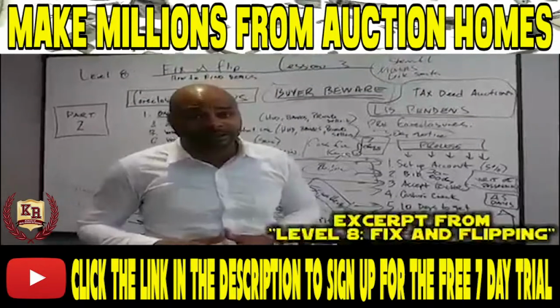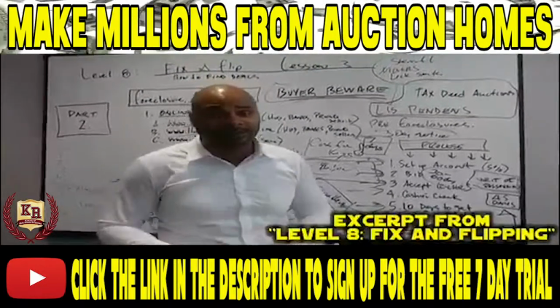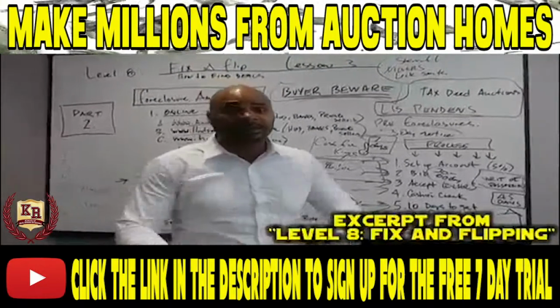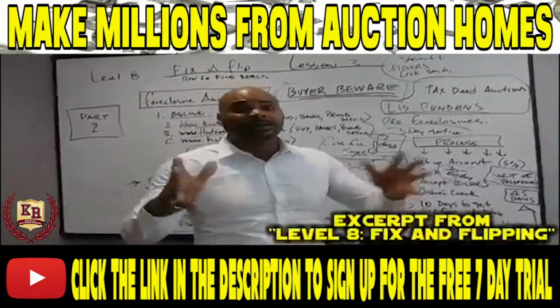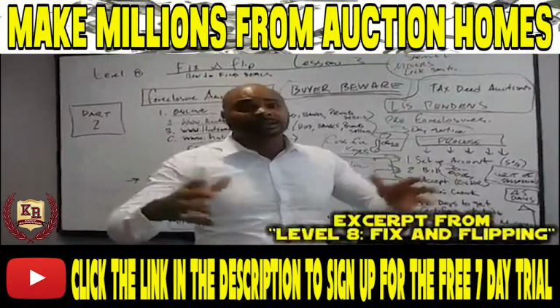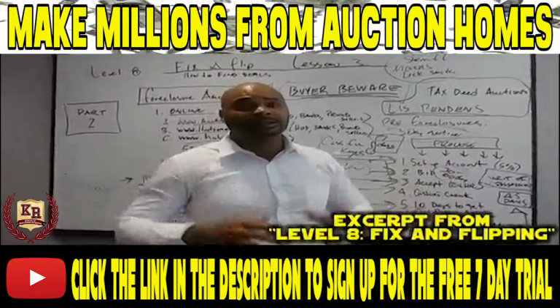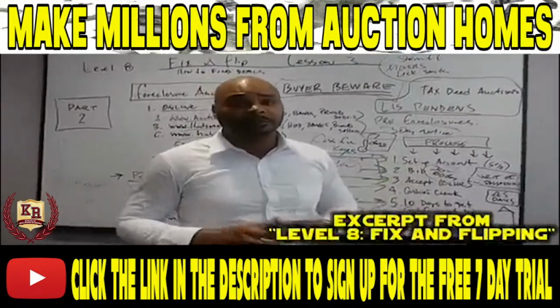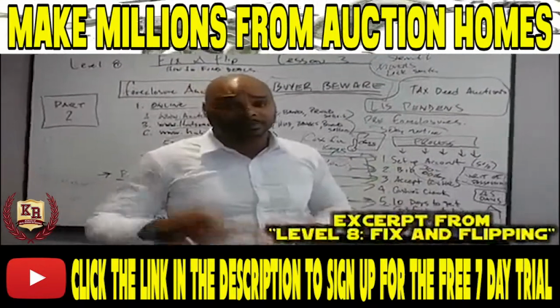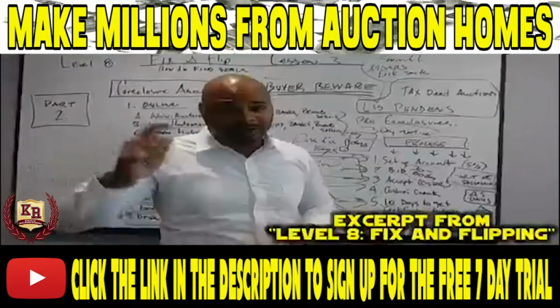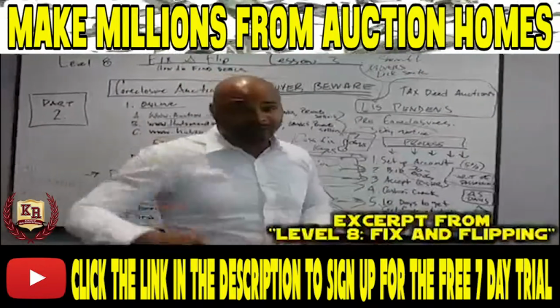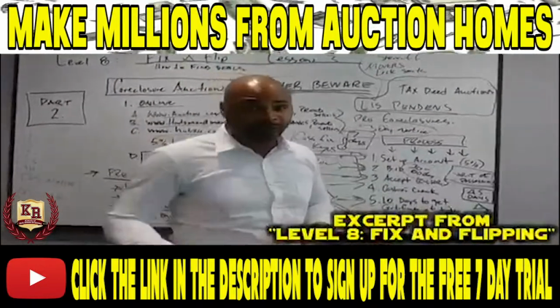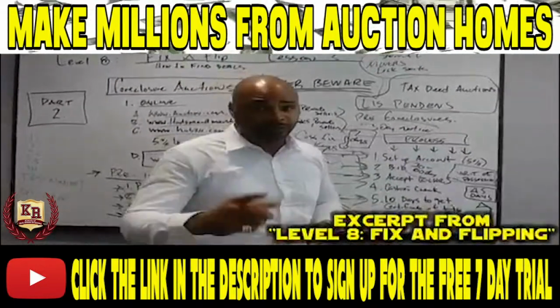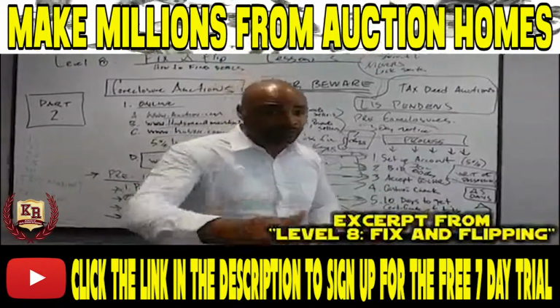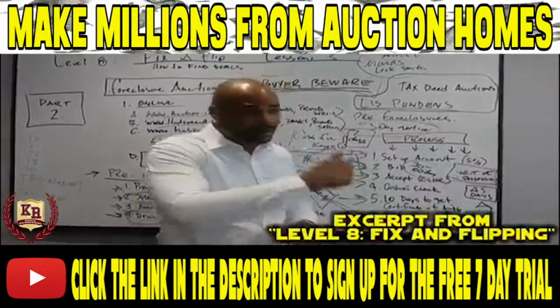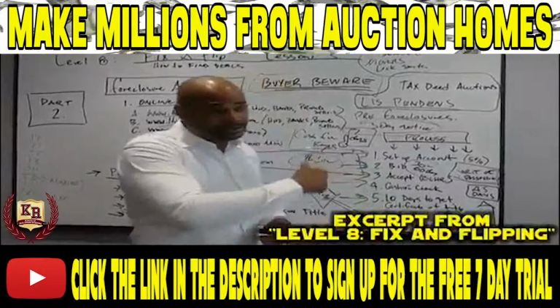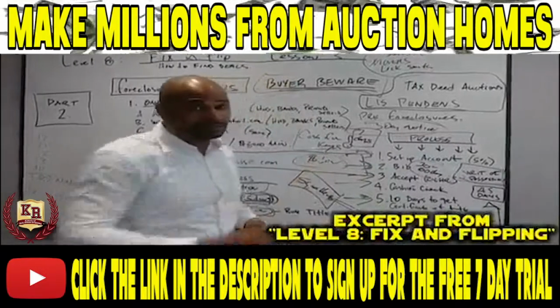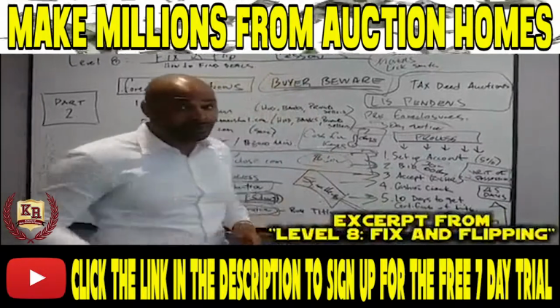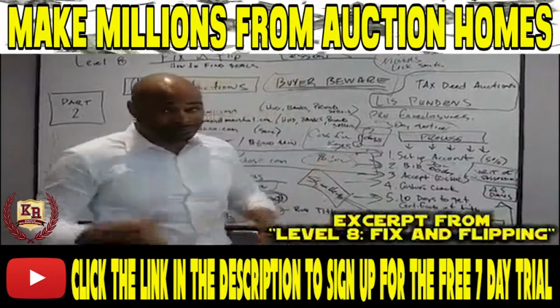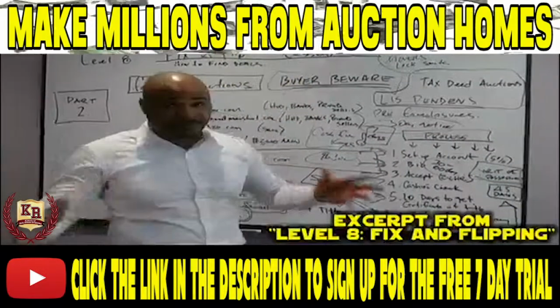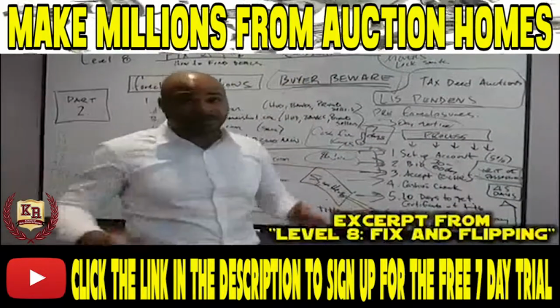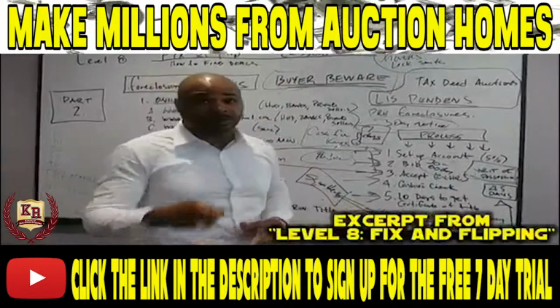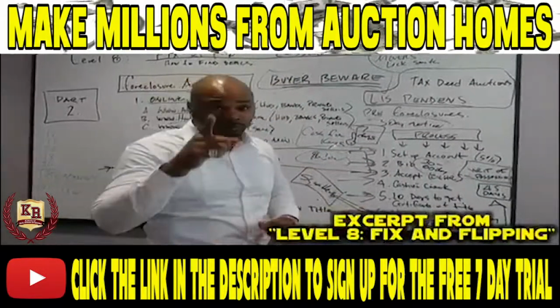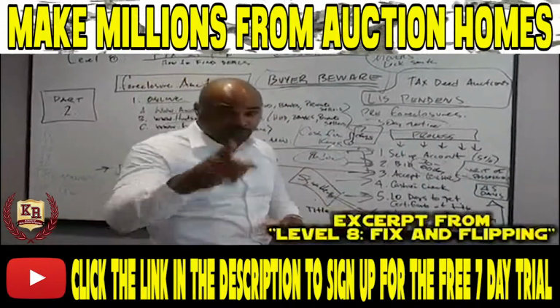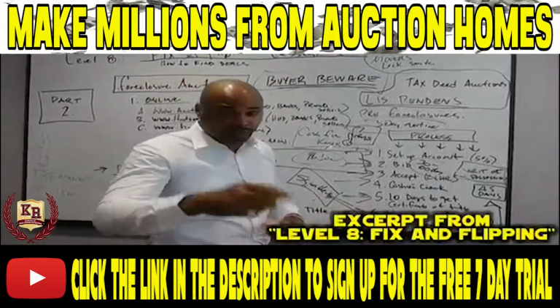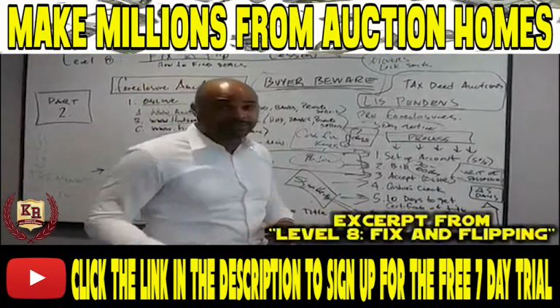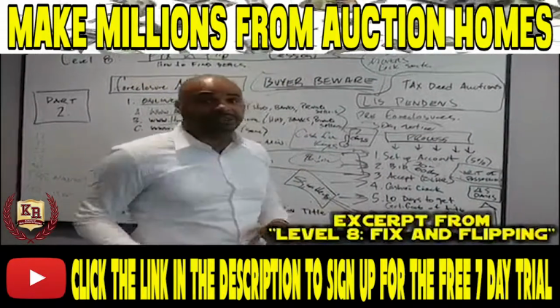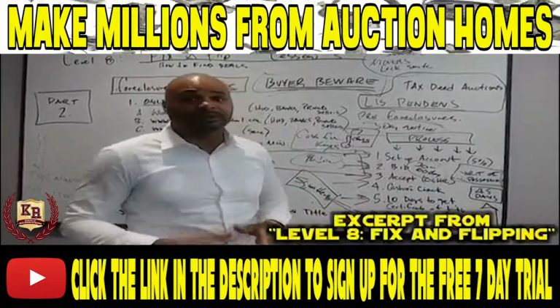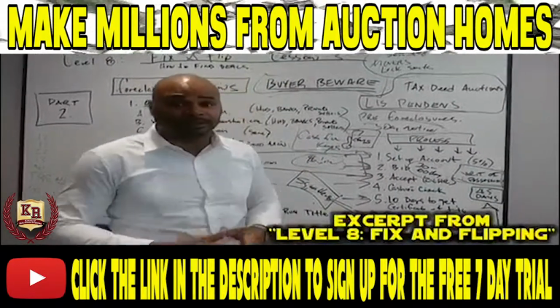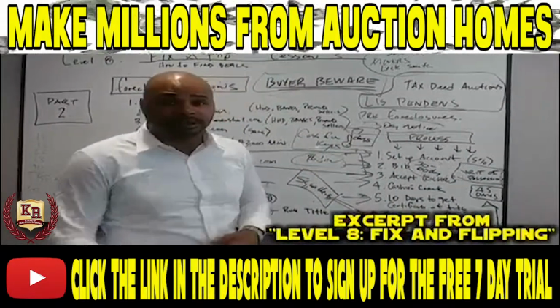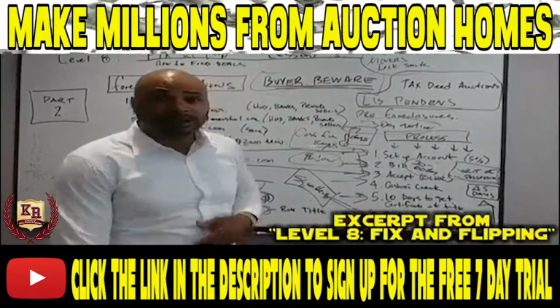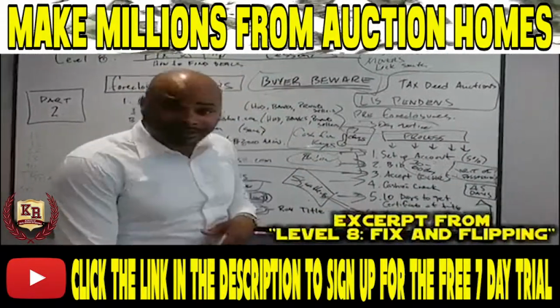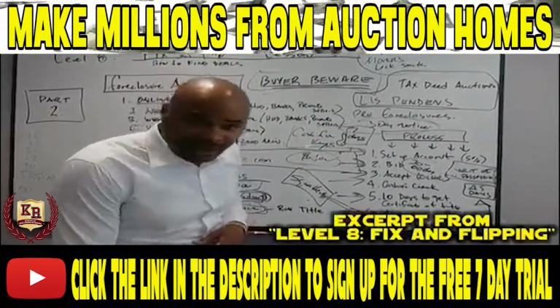Click the link in my bar right now if you want to learn how to buy auction properties and learn how to be a real real estate investor.